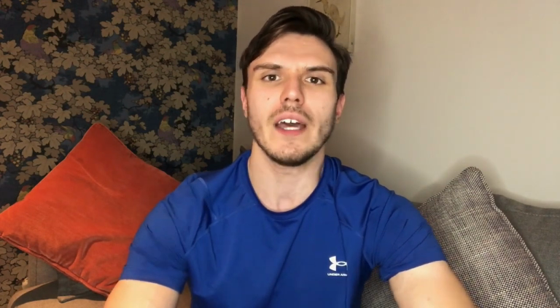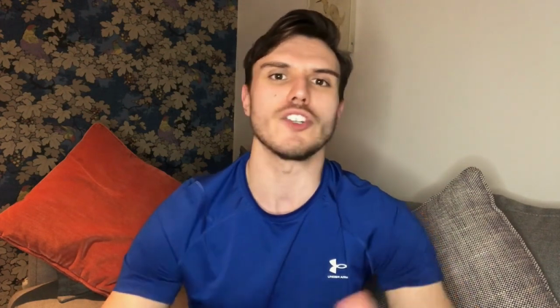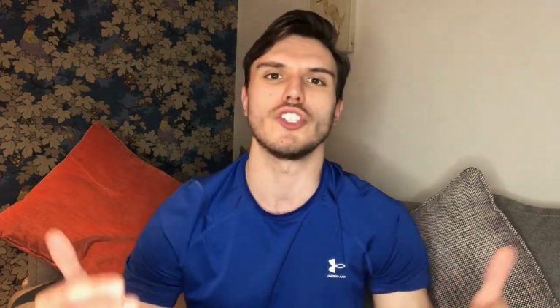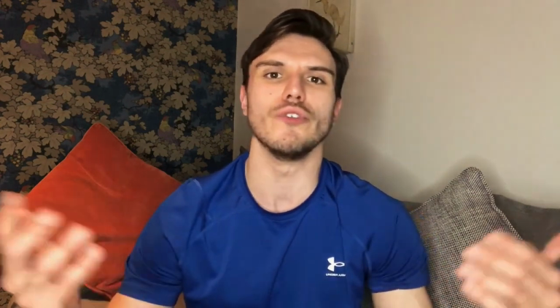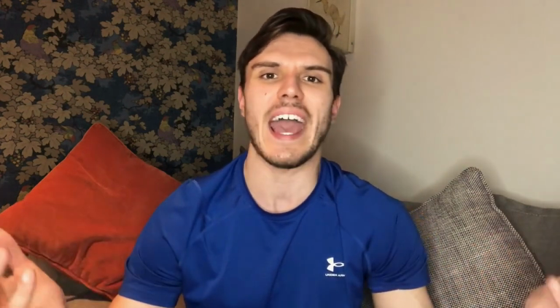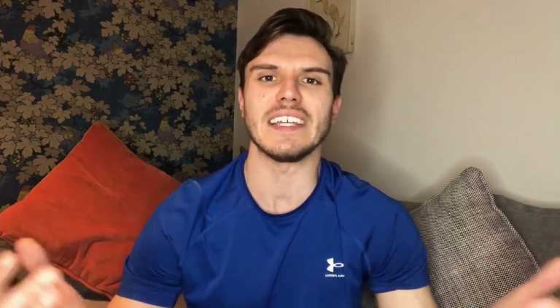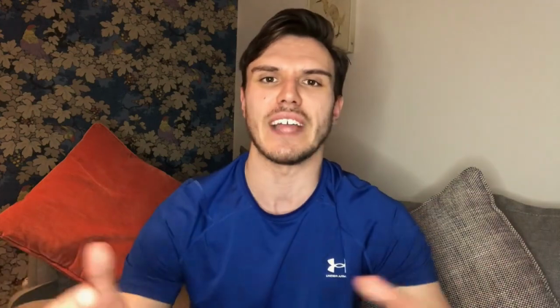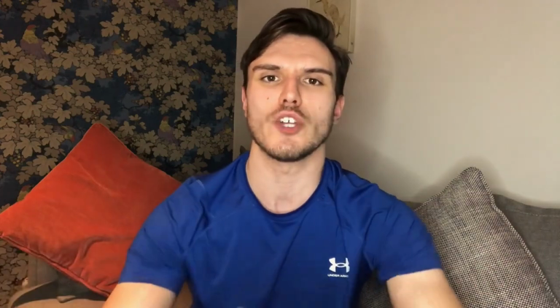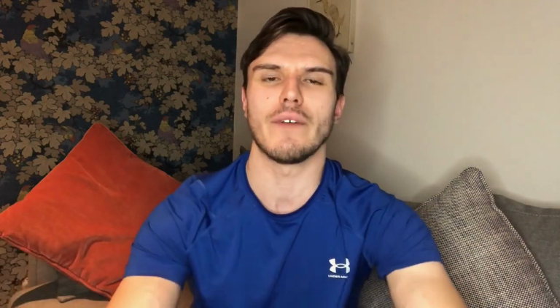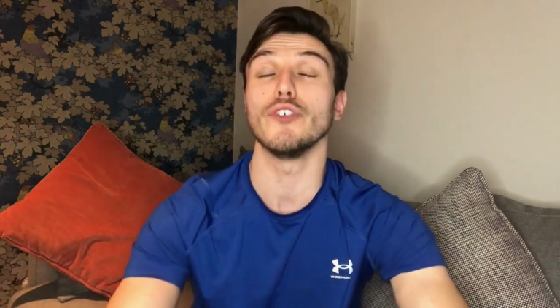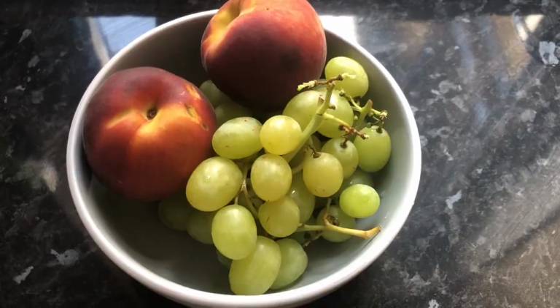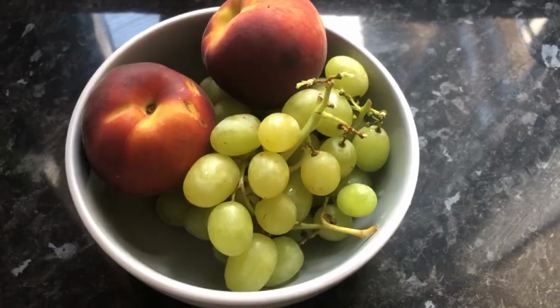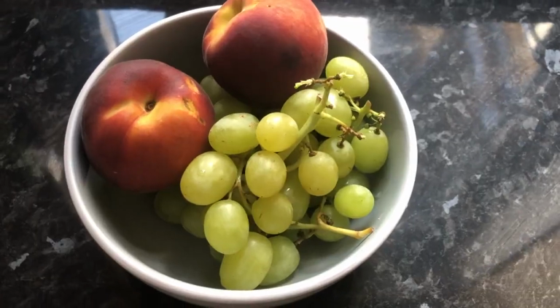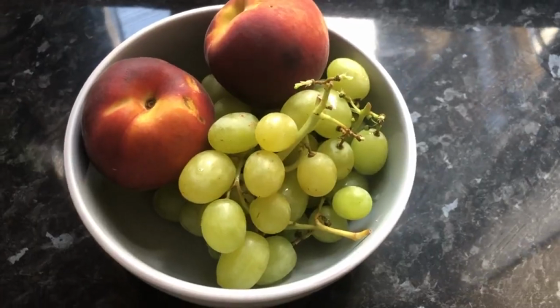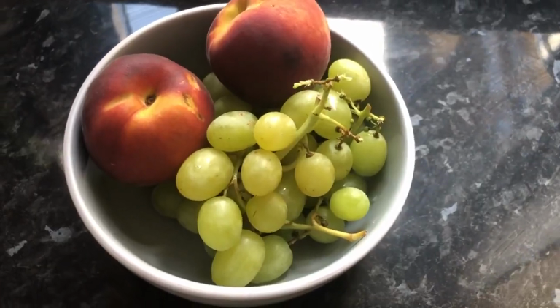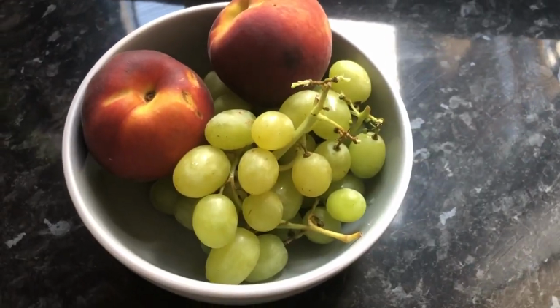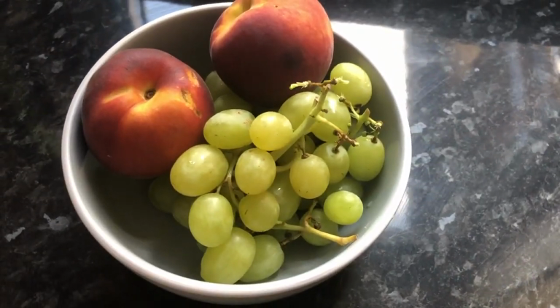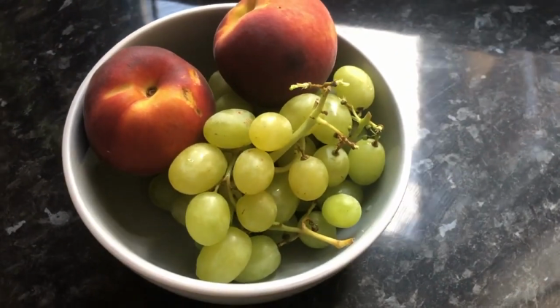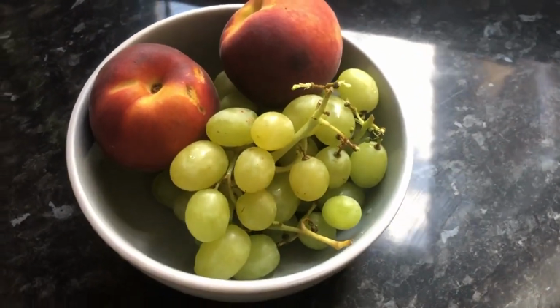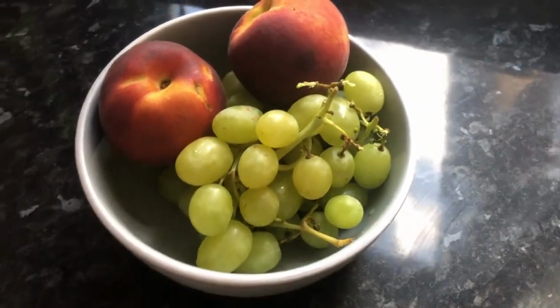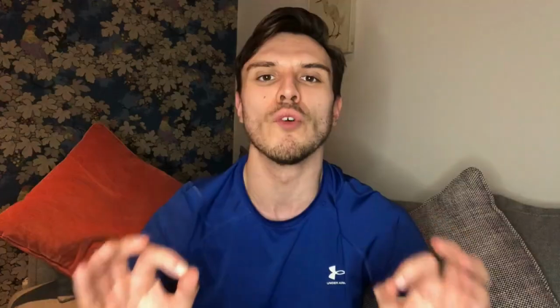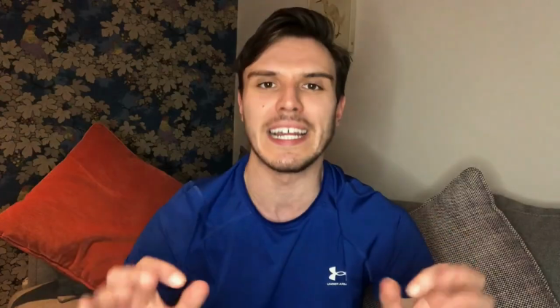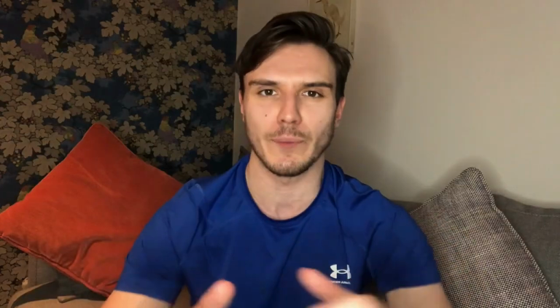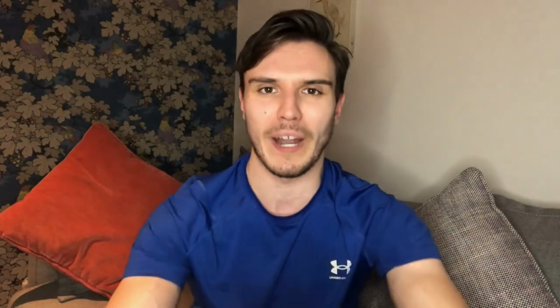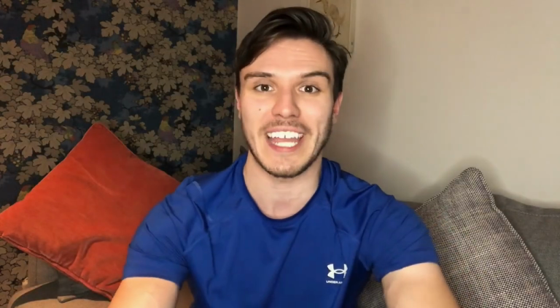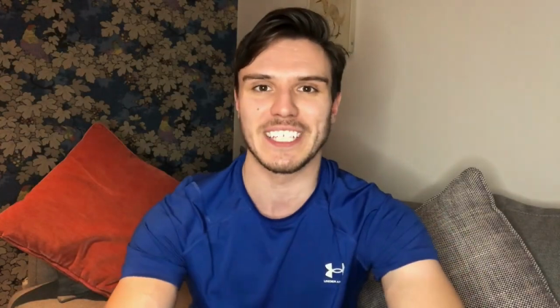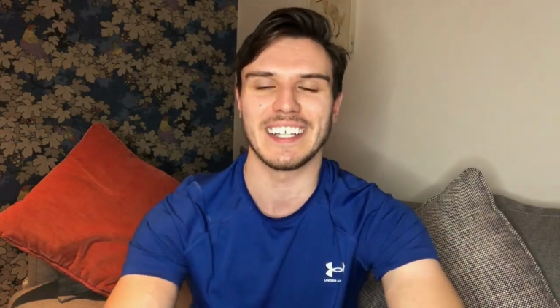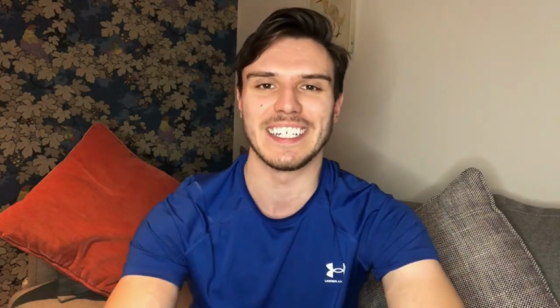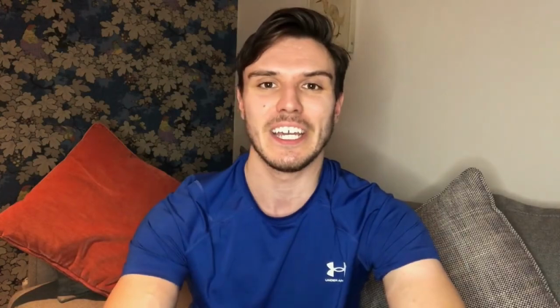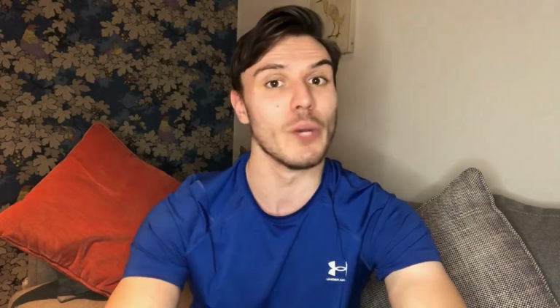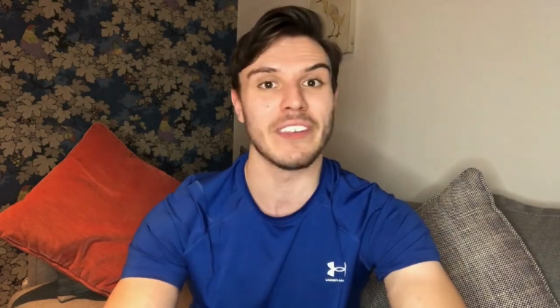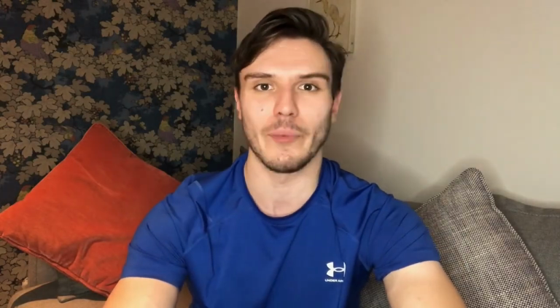And then just use fruit for any snacks you have. Really simple plan to get you started. Hope this helps.